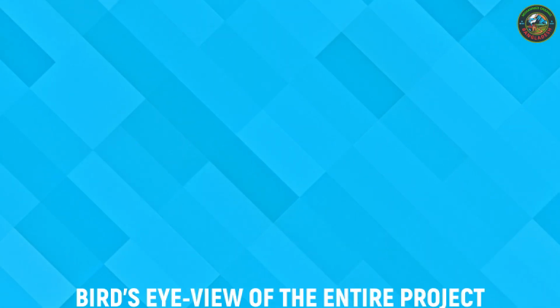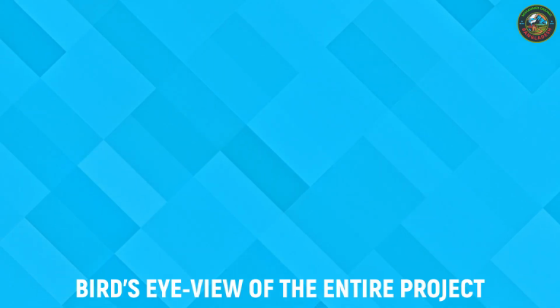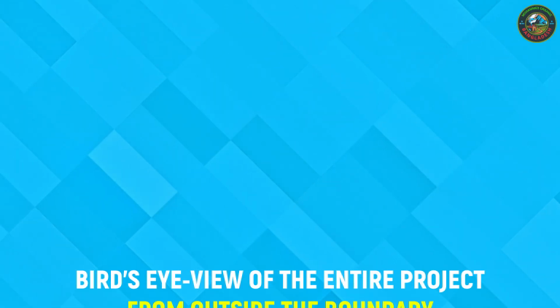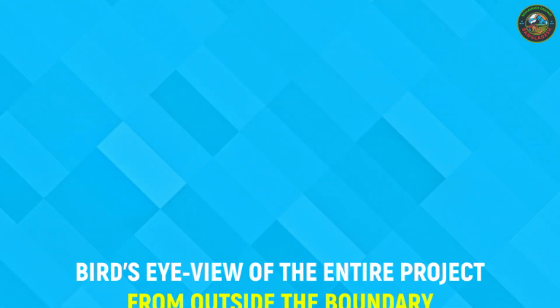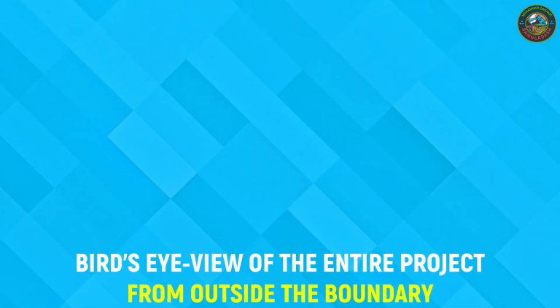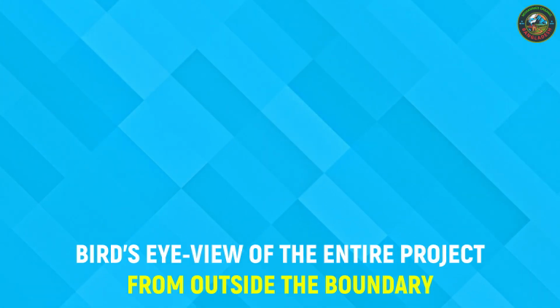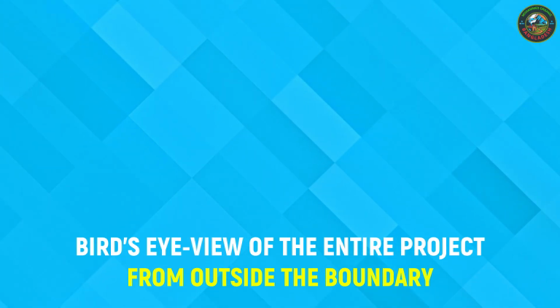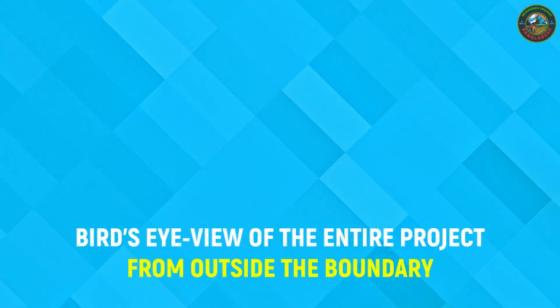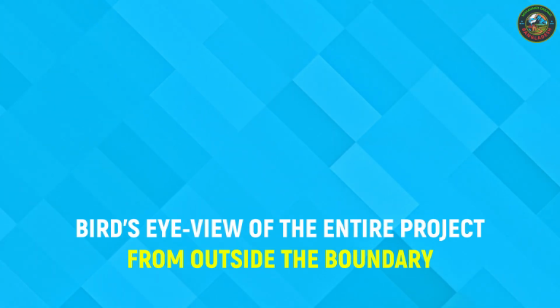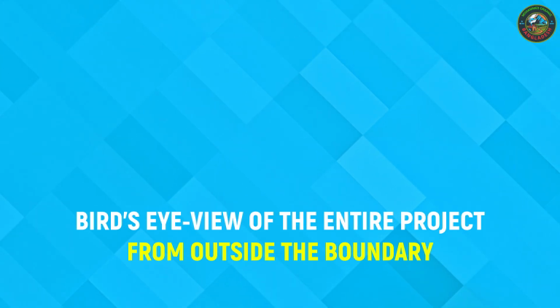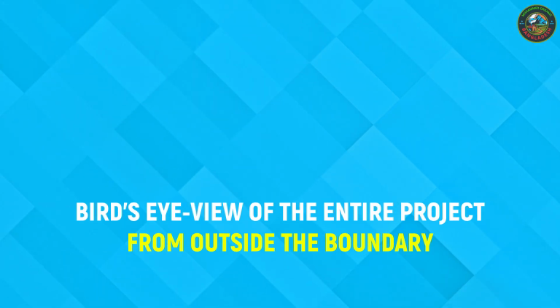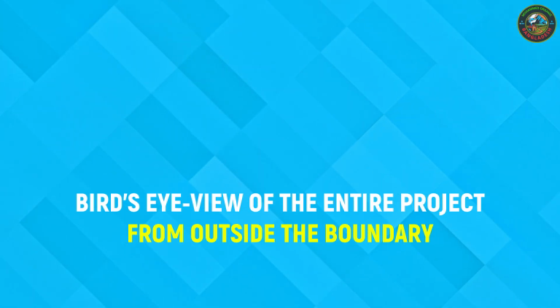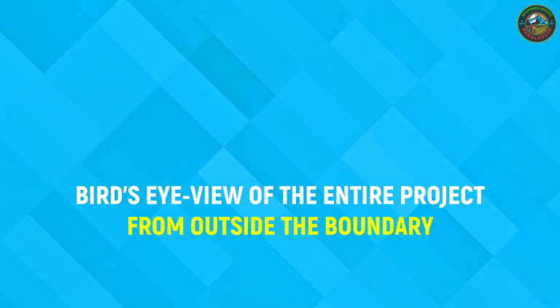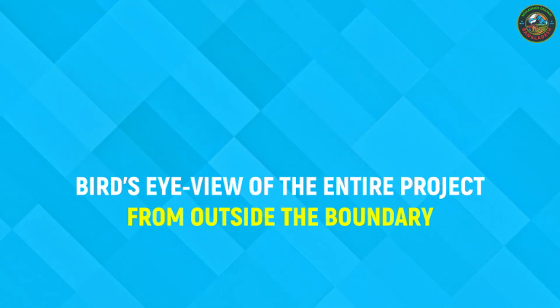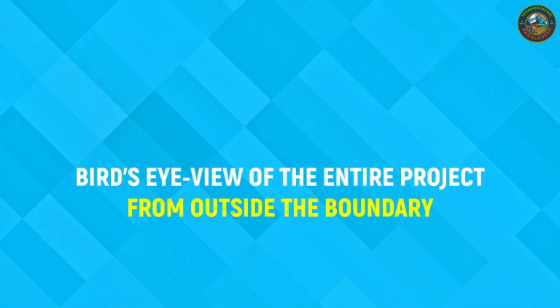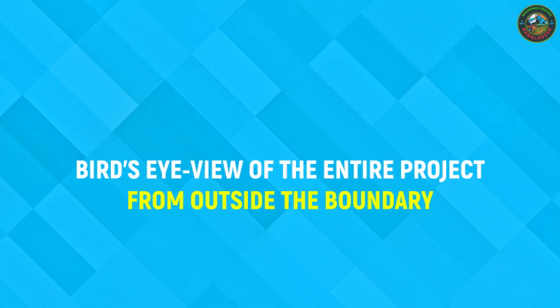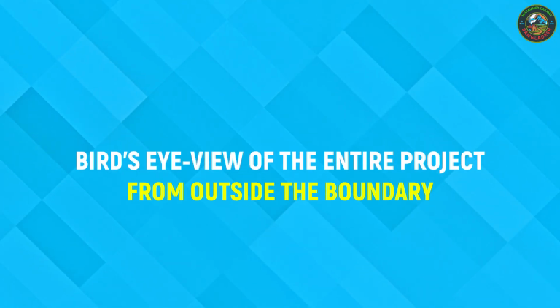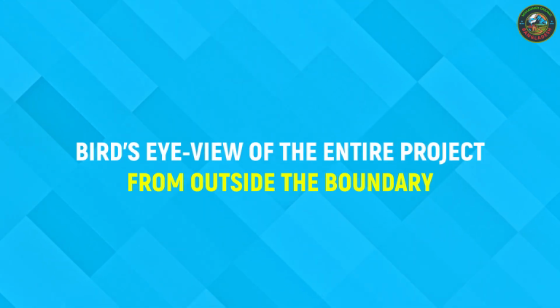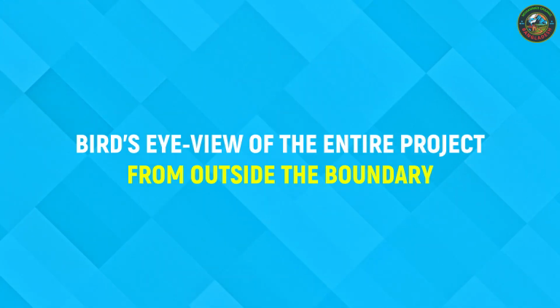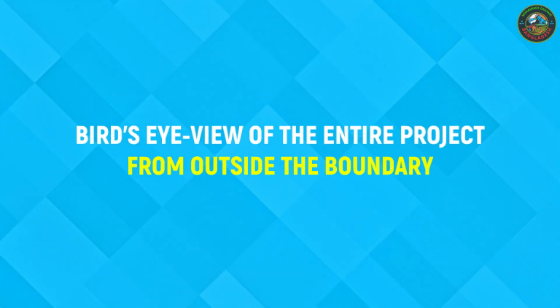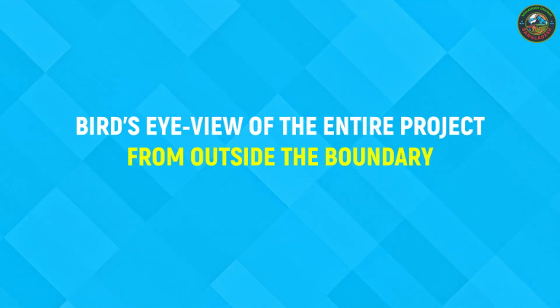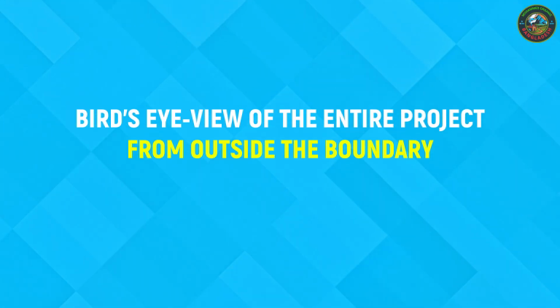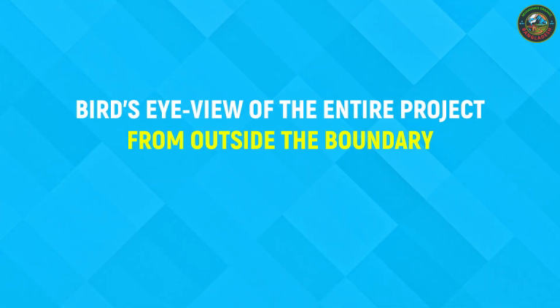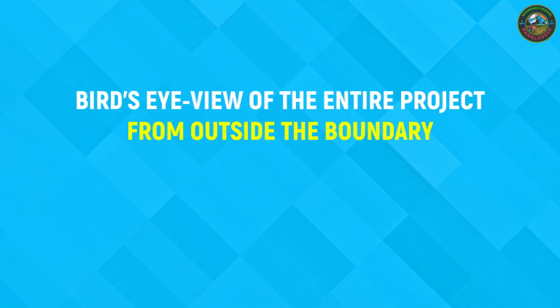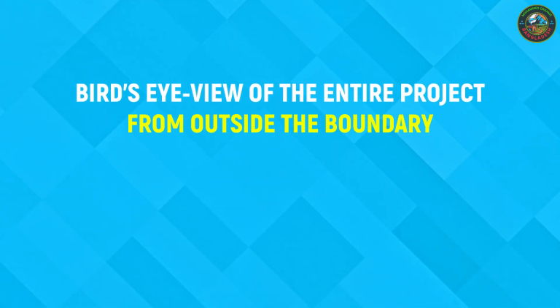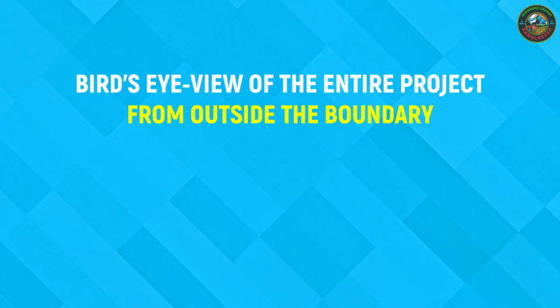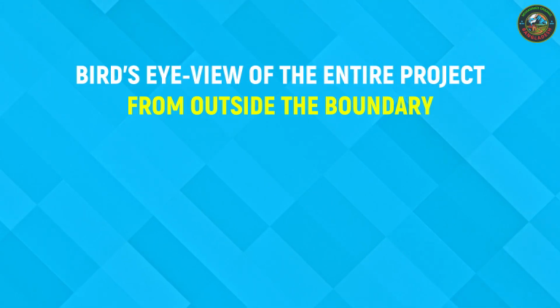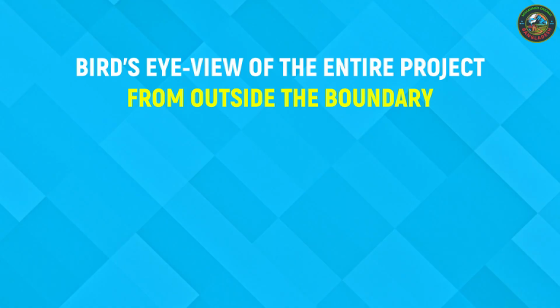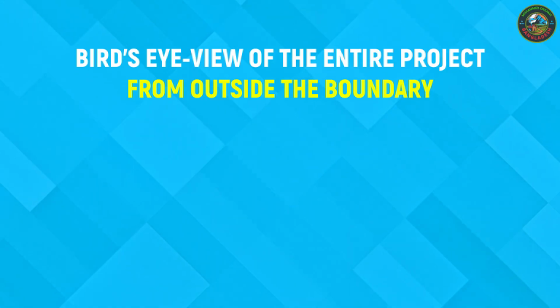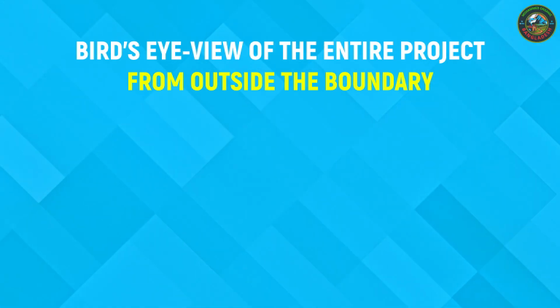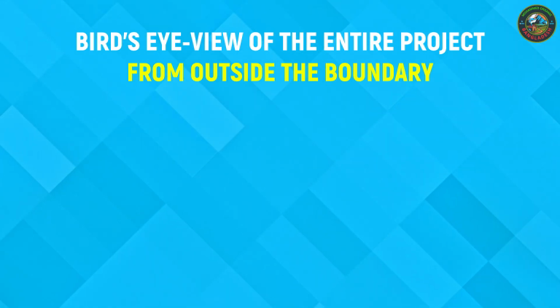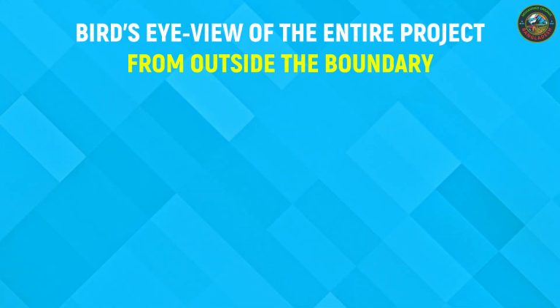Let's begin with a bird's eye view of the entire project, captured from outside the boundary.